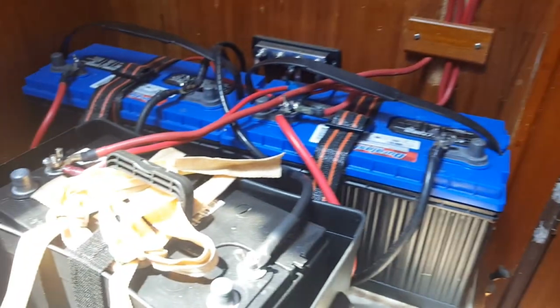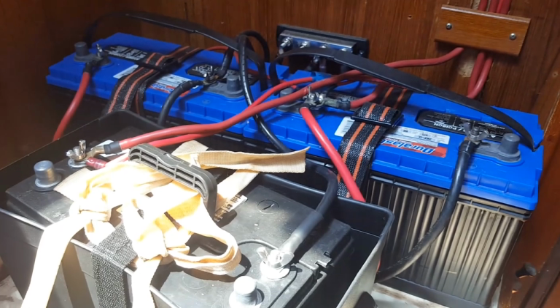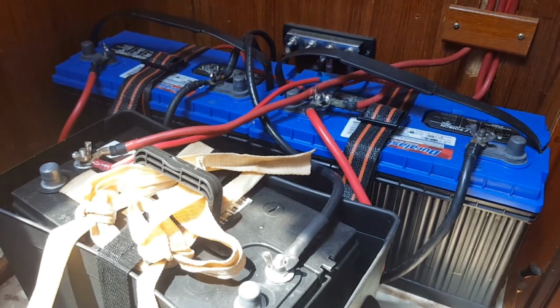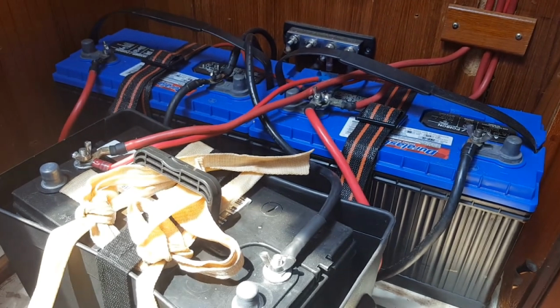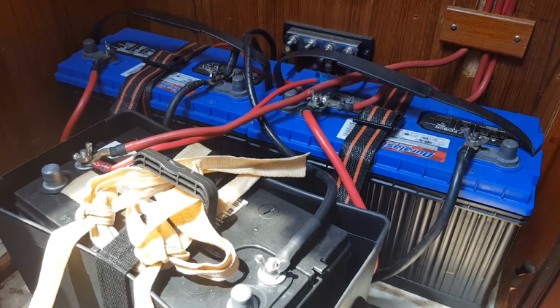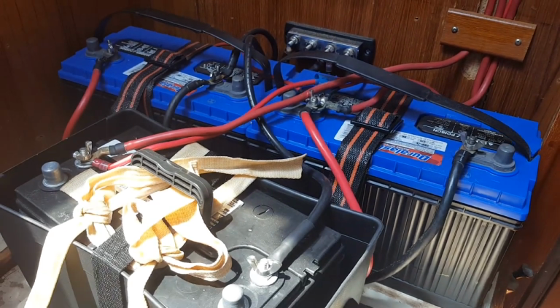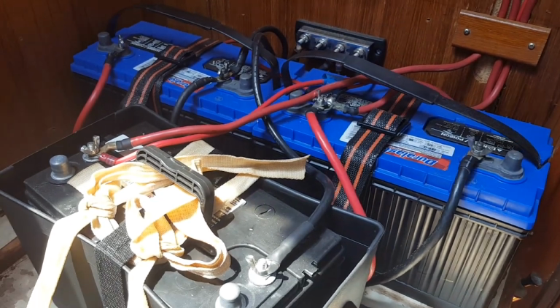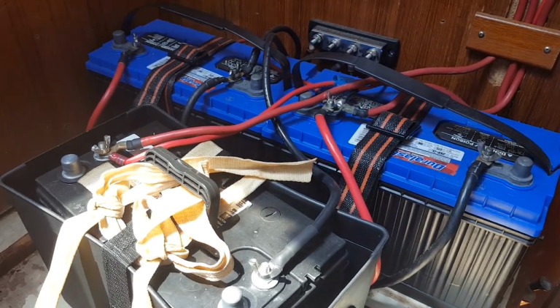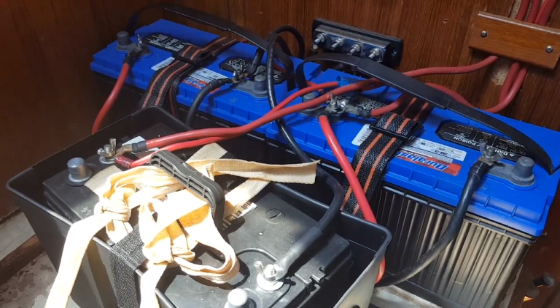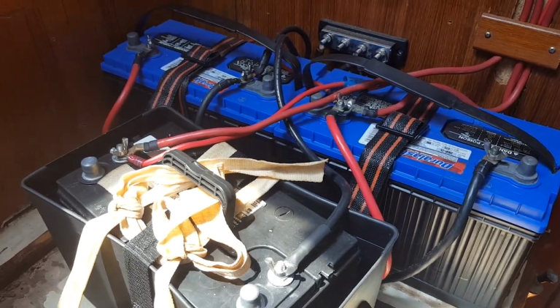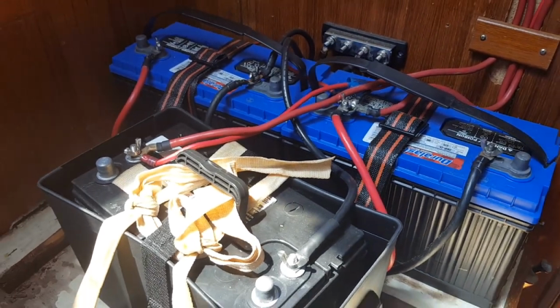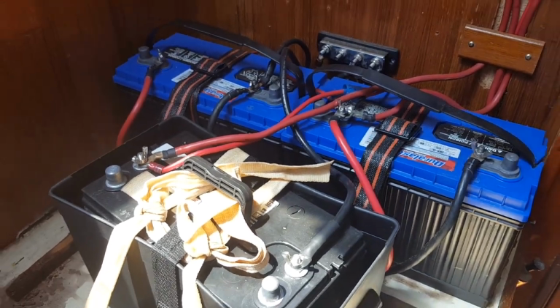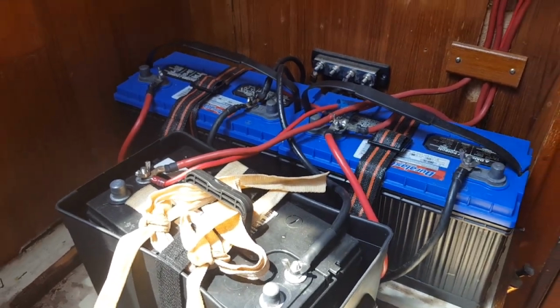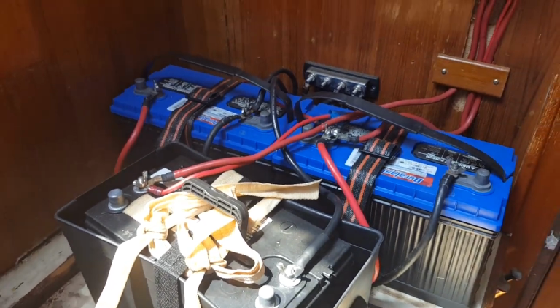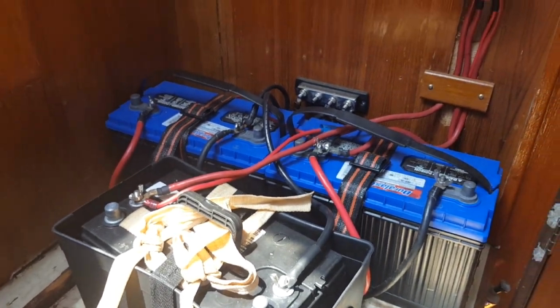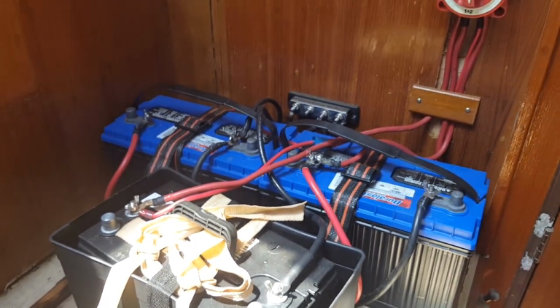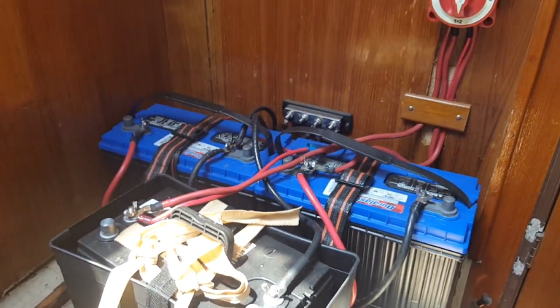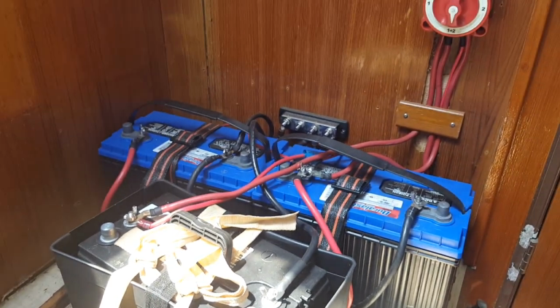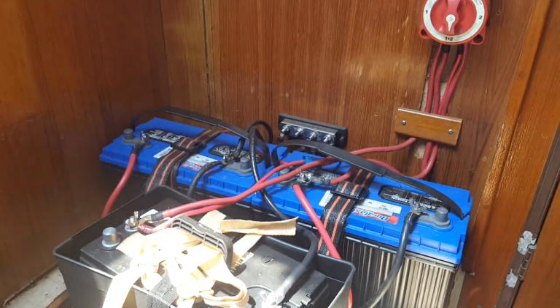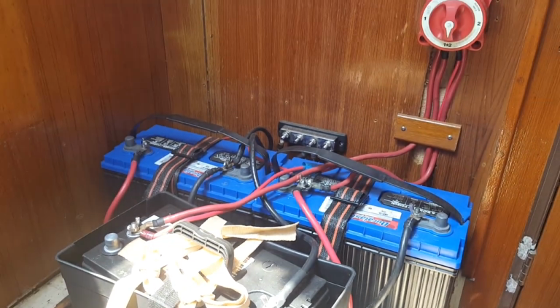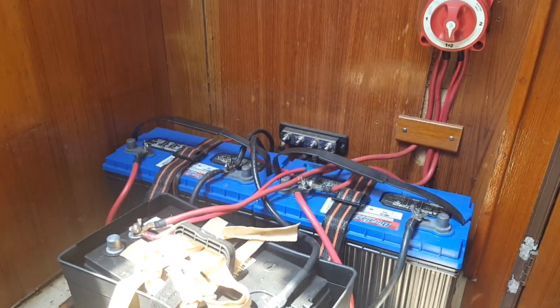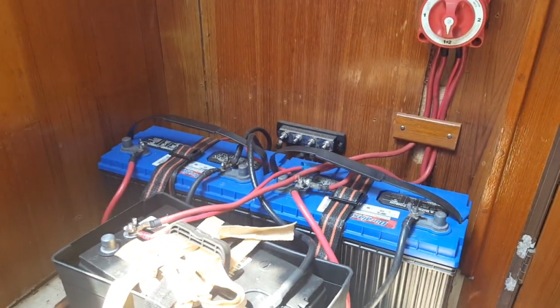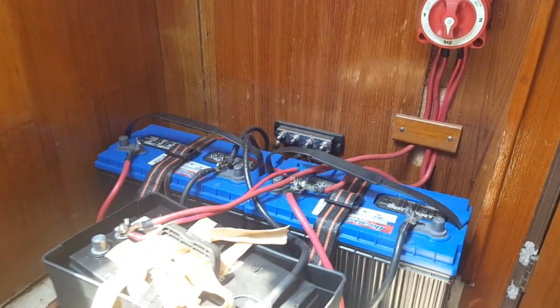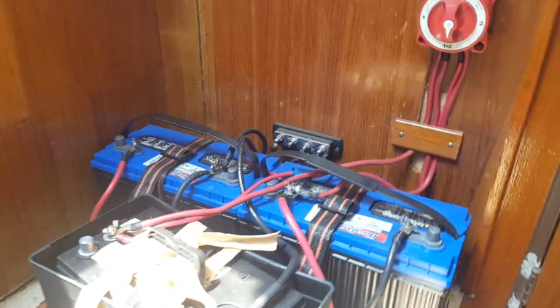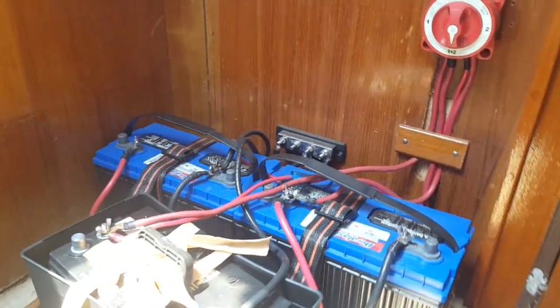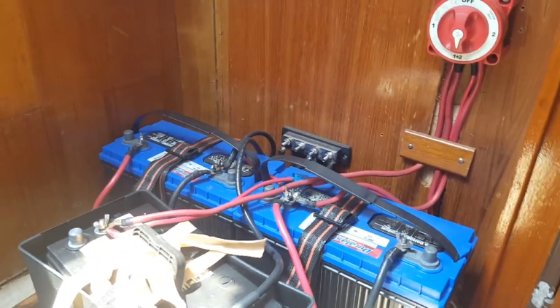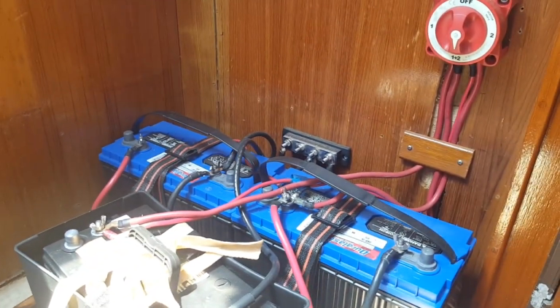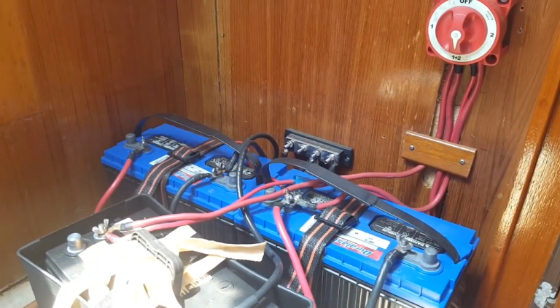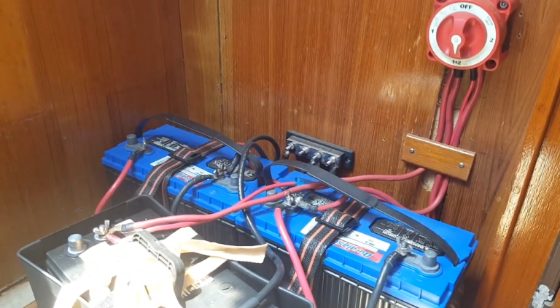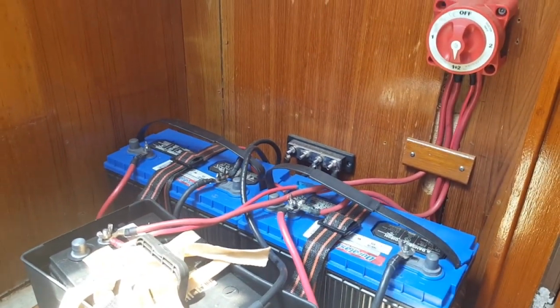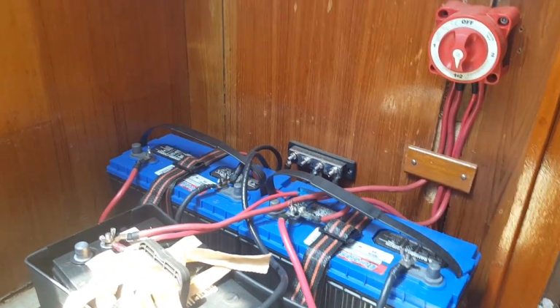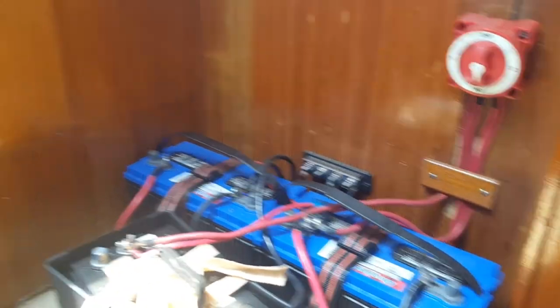Goodbye old batteries, you've served us well. Getting rid of the spaghetti factory.